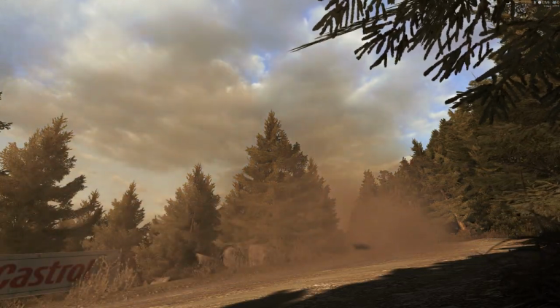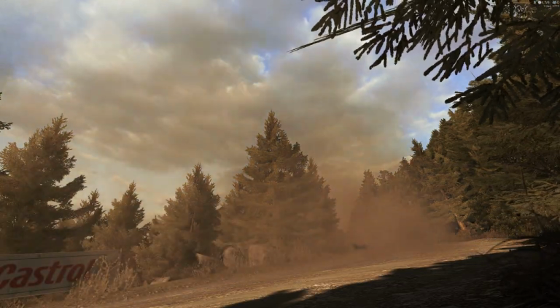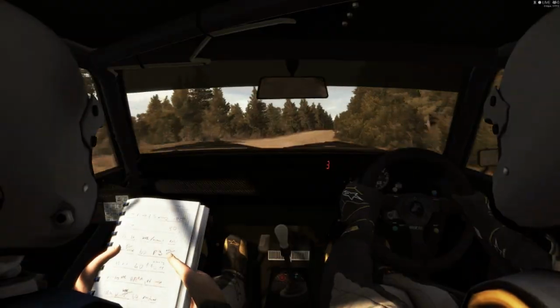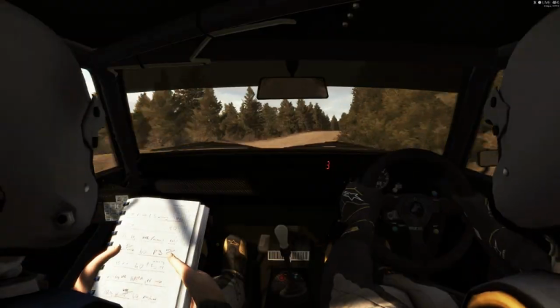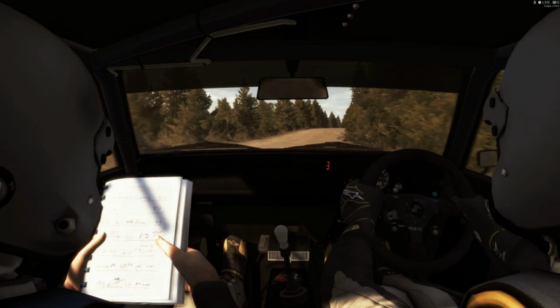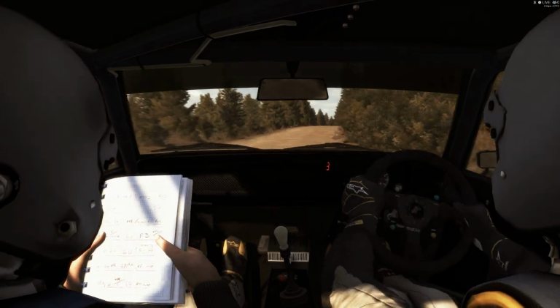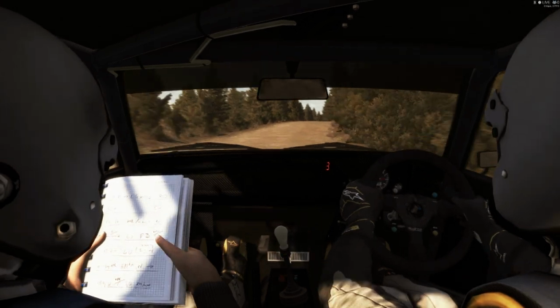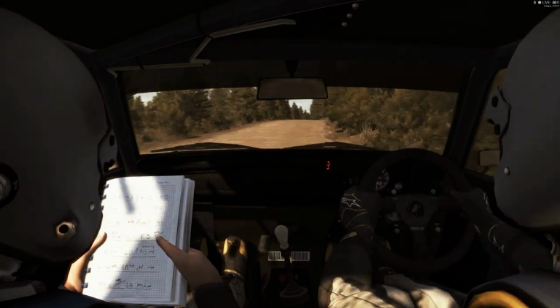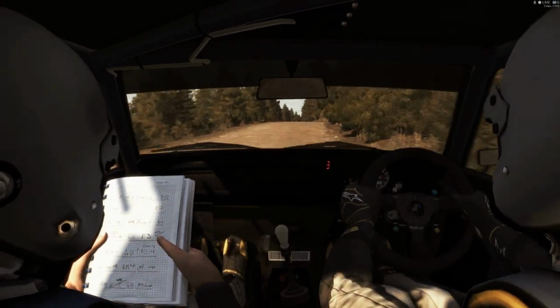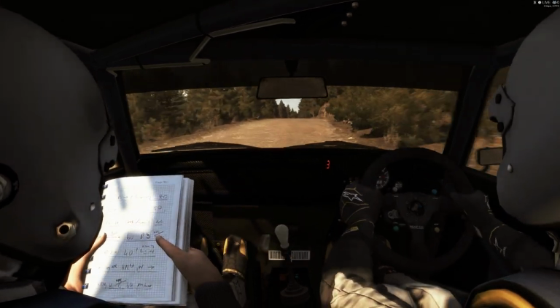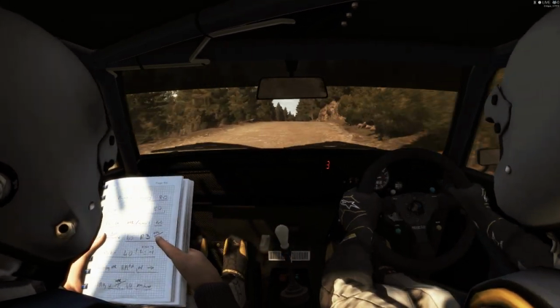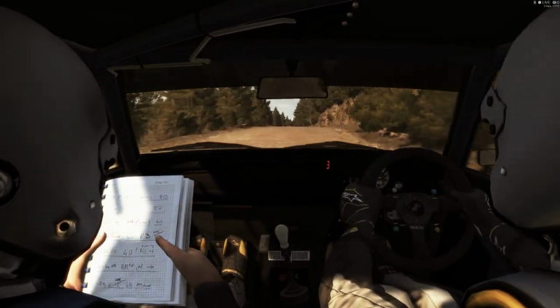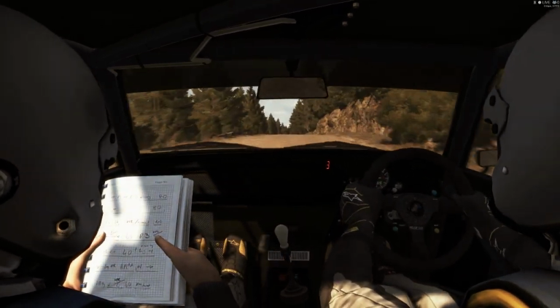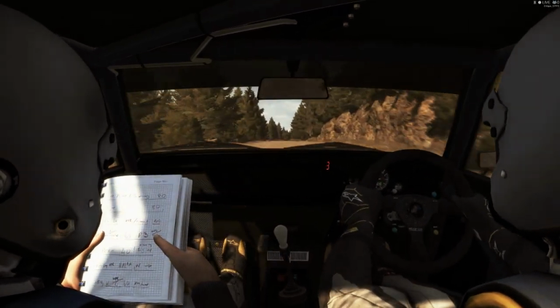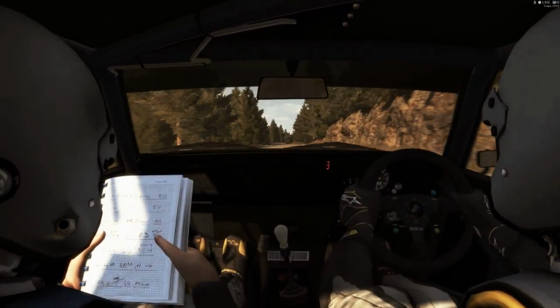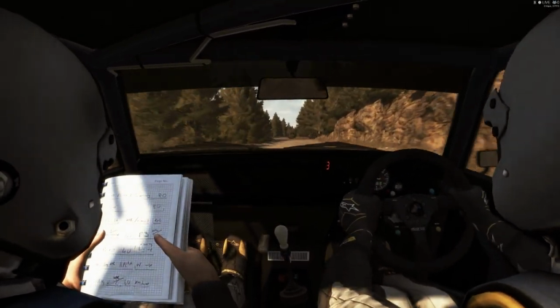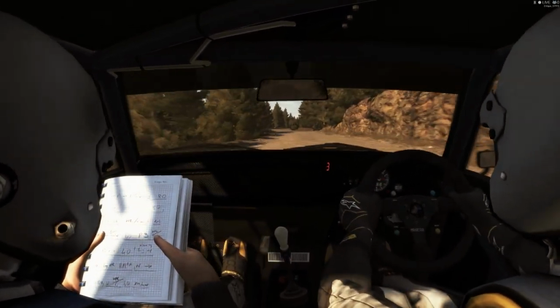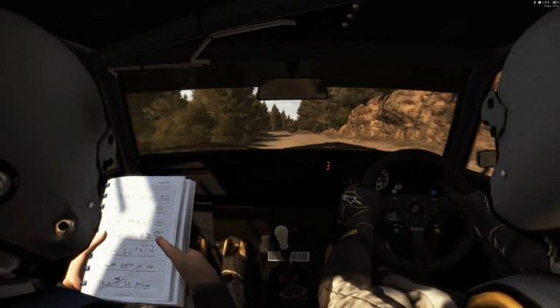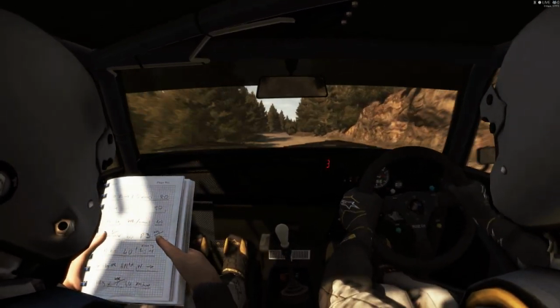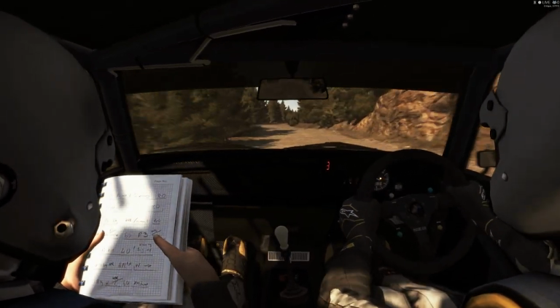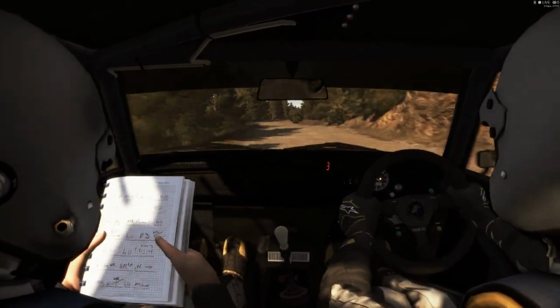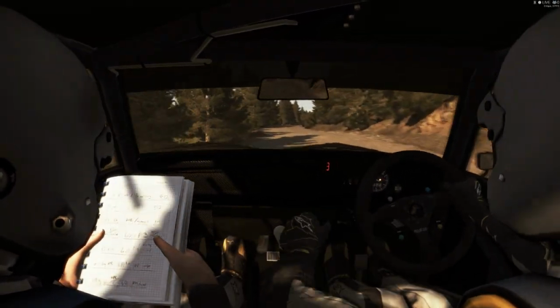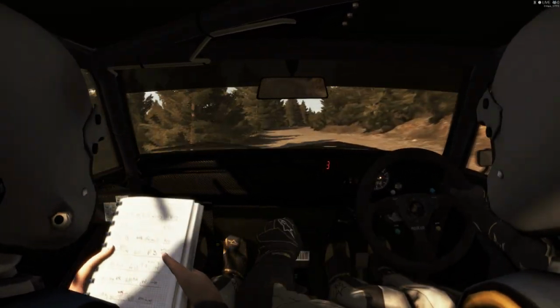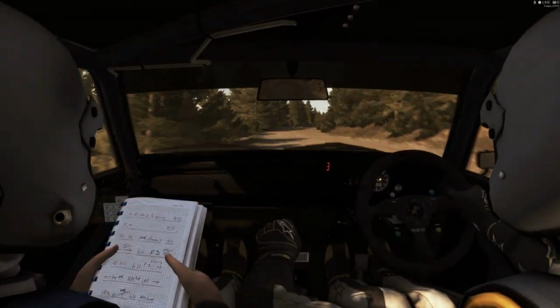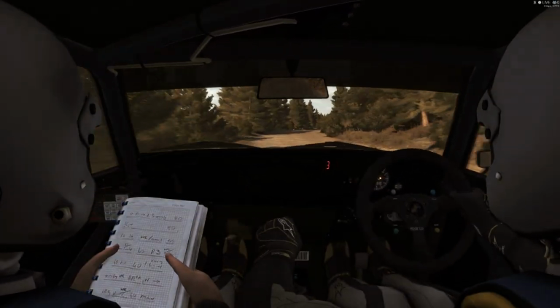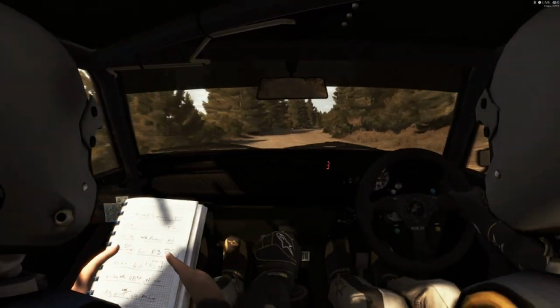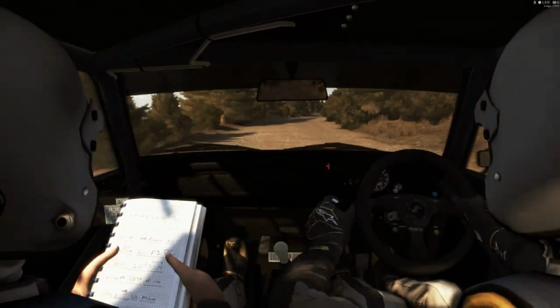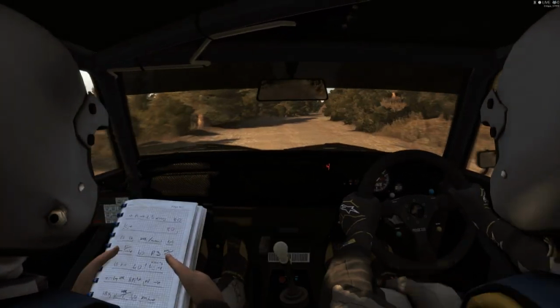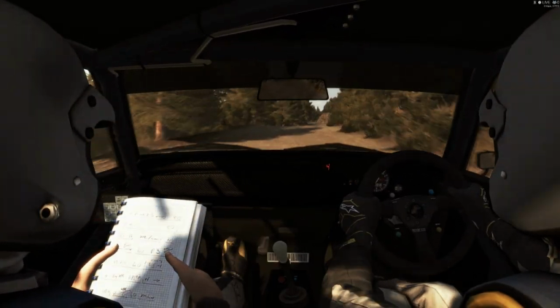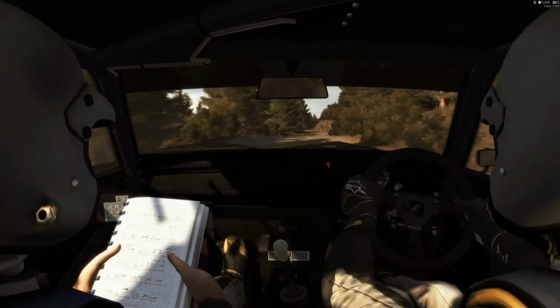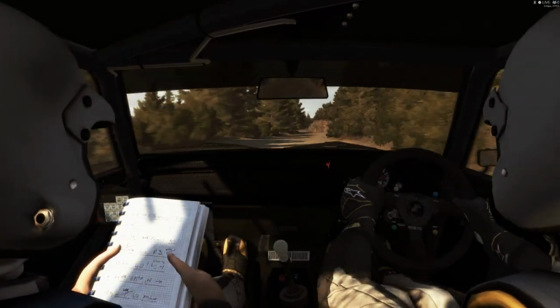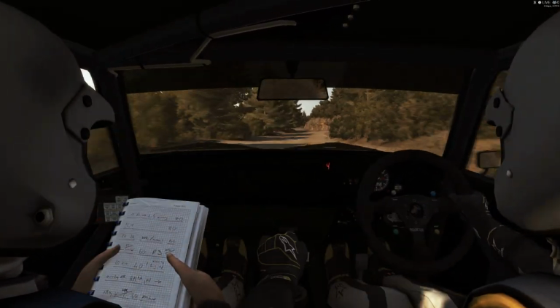Keep left over crest, into right six over crest jump, maybe 80.